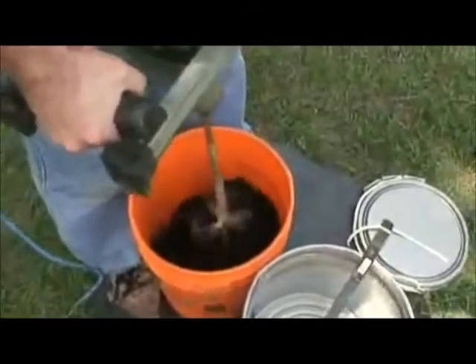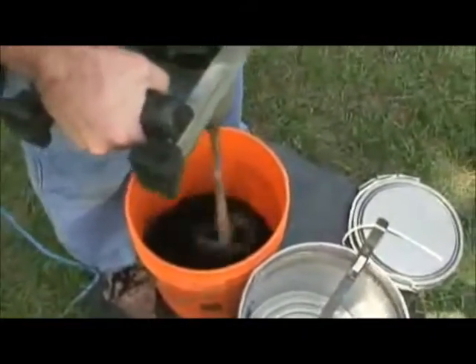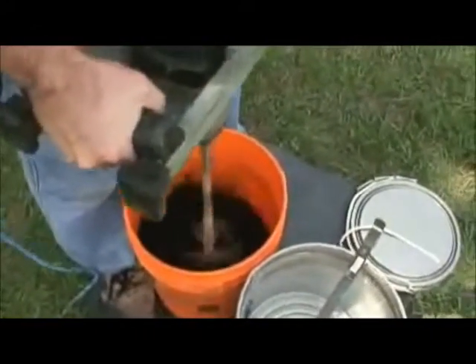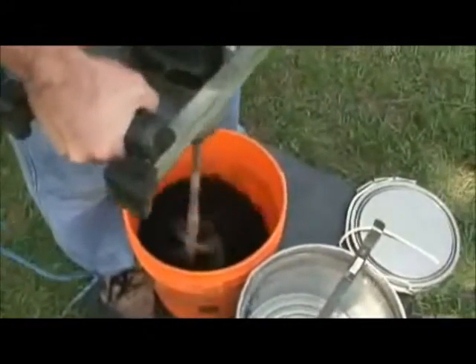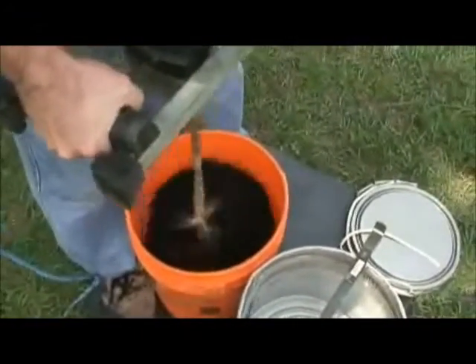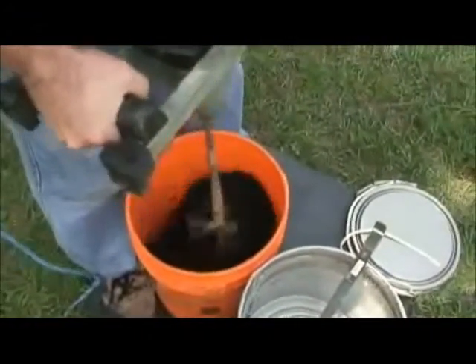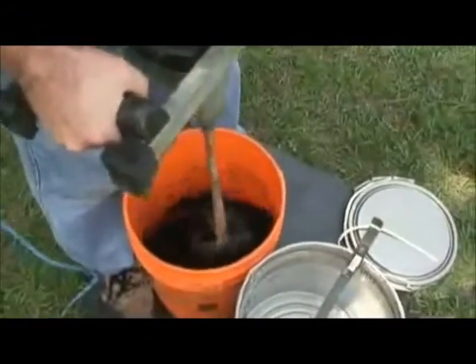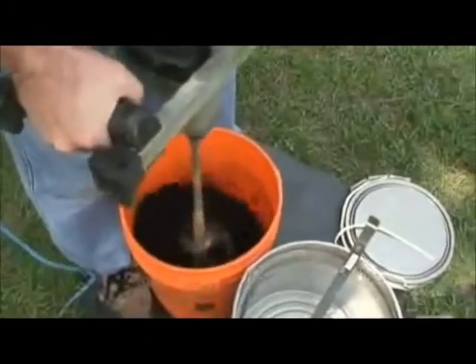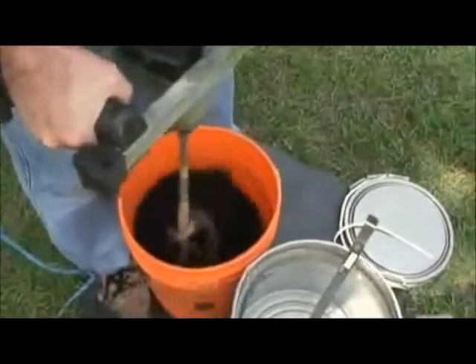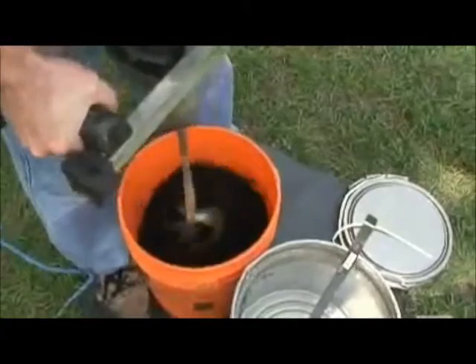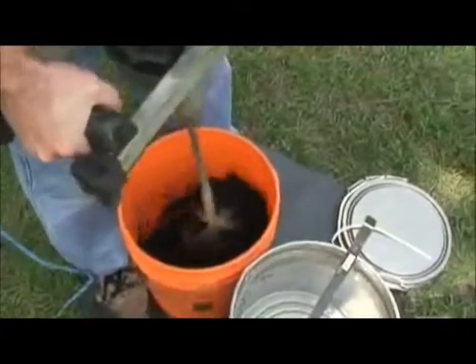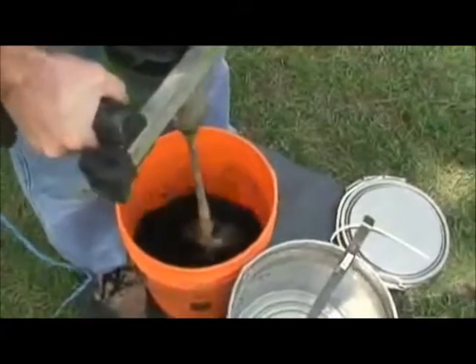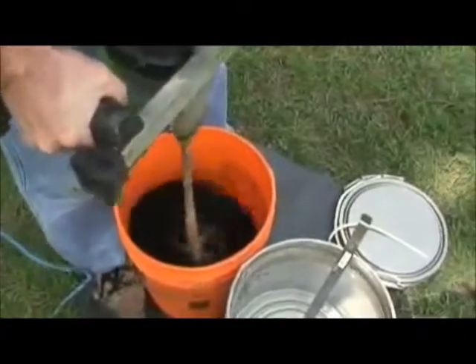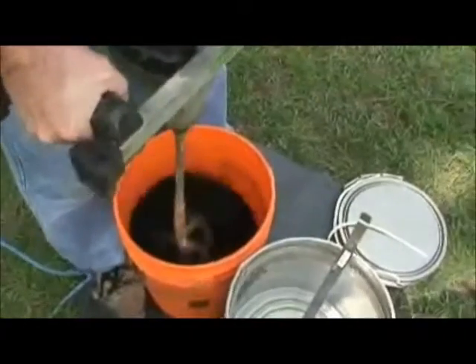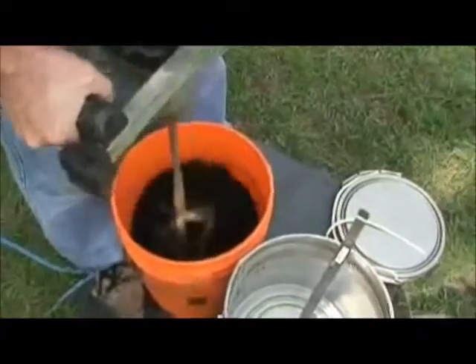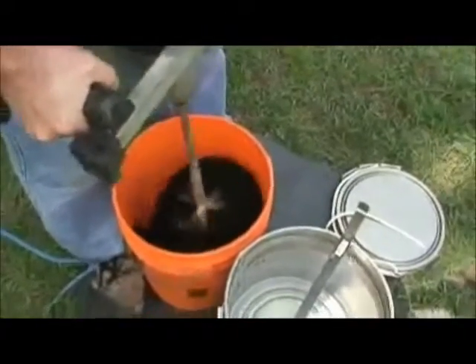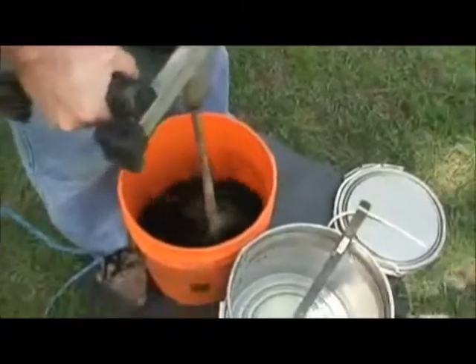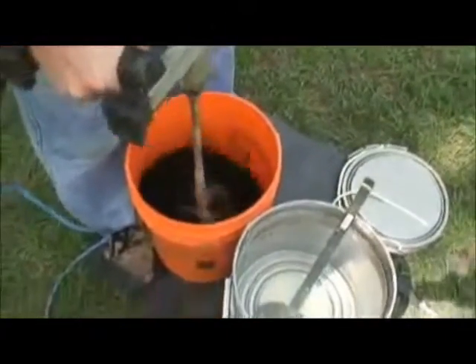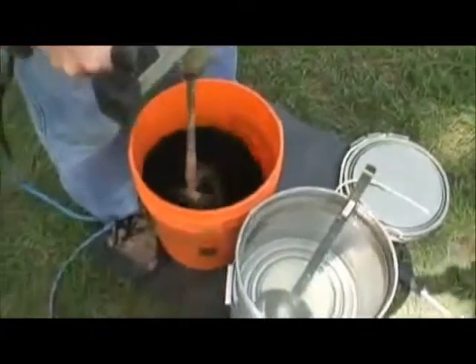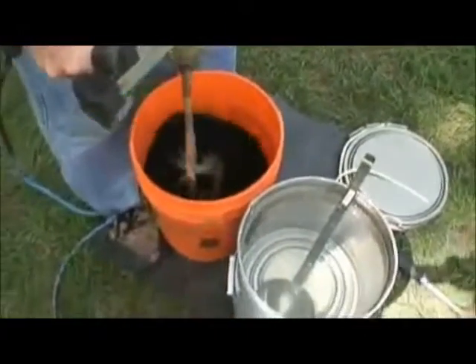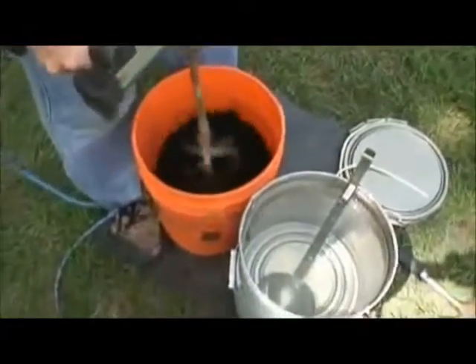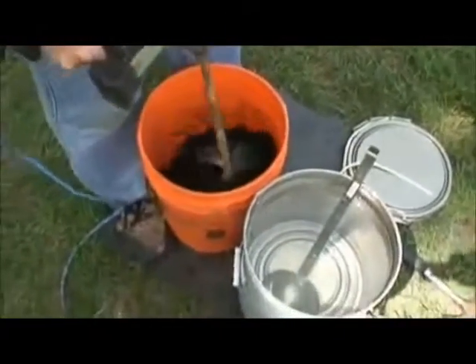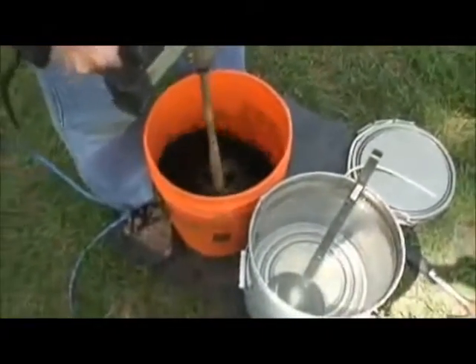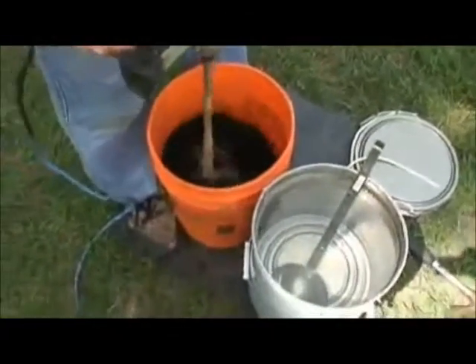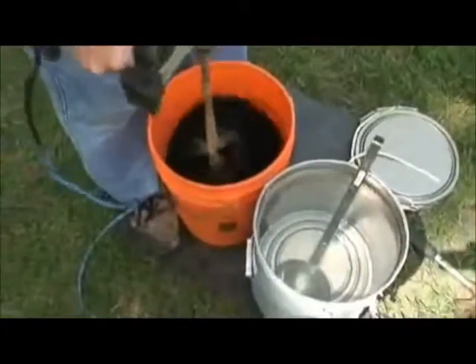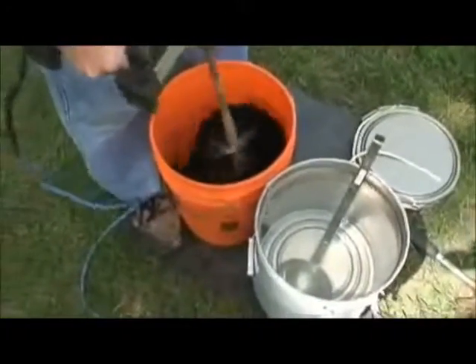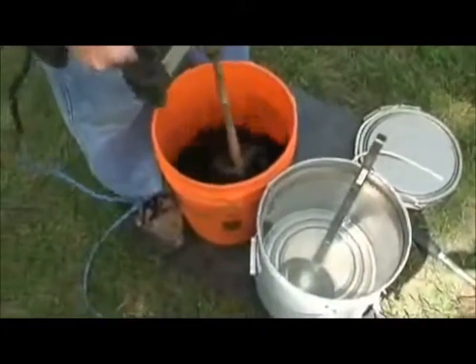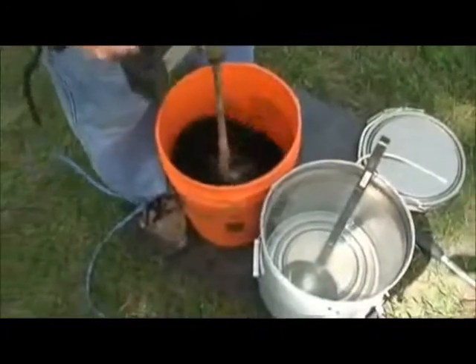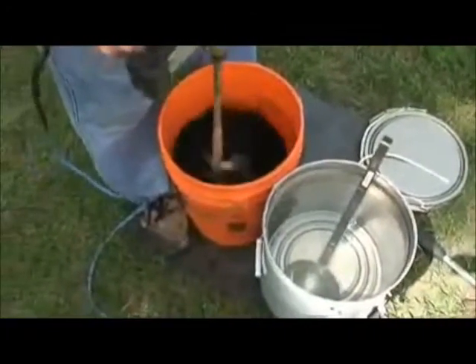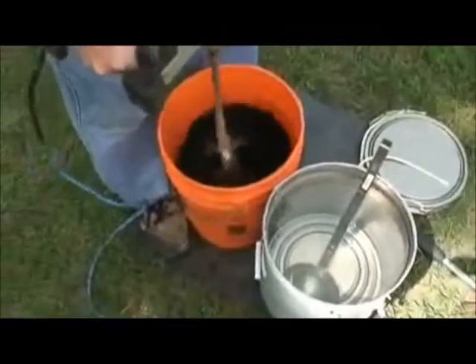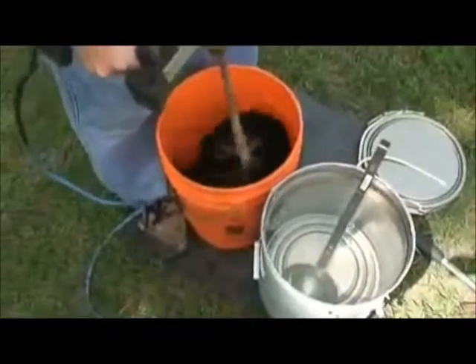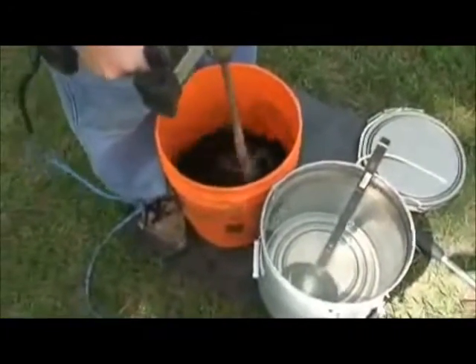Notice the rubber sheet under the mixing pail. This prevents the pail from spinning when the mixer is running.